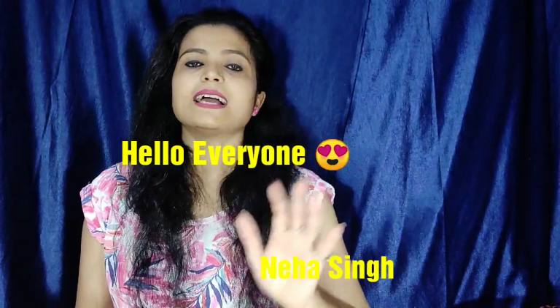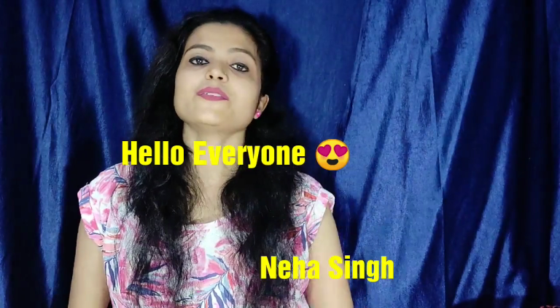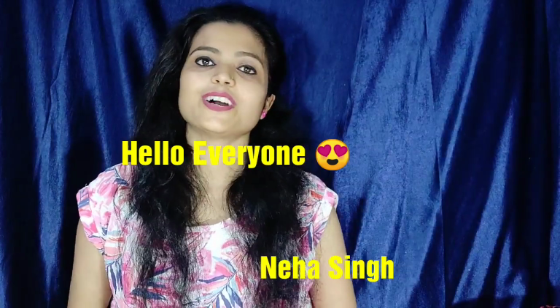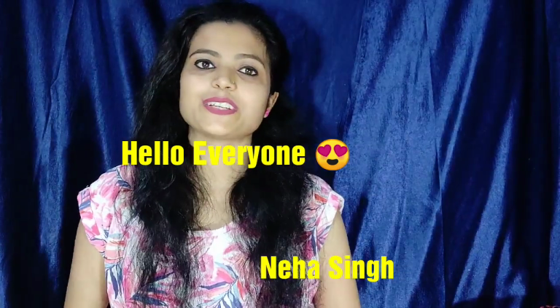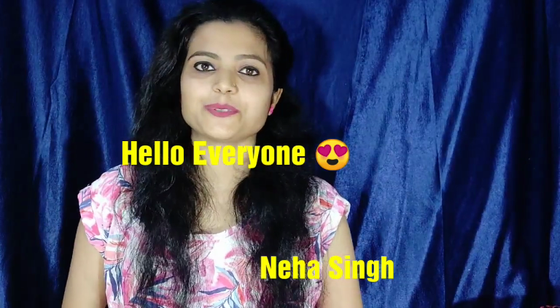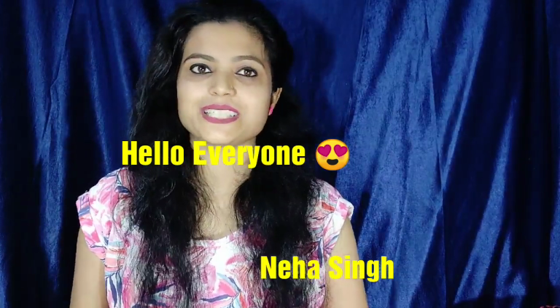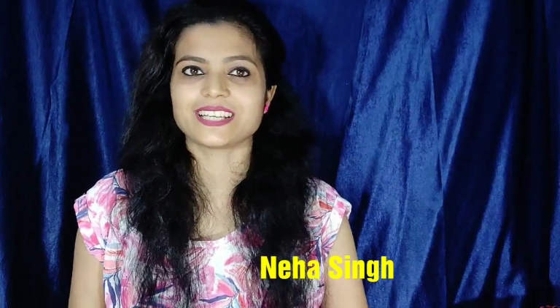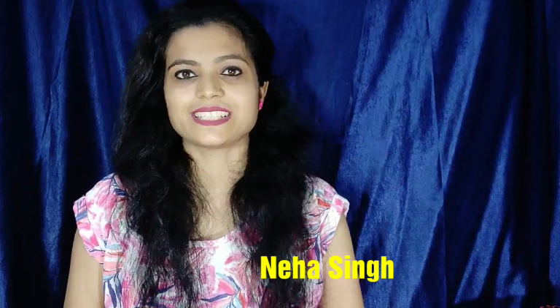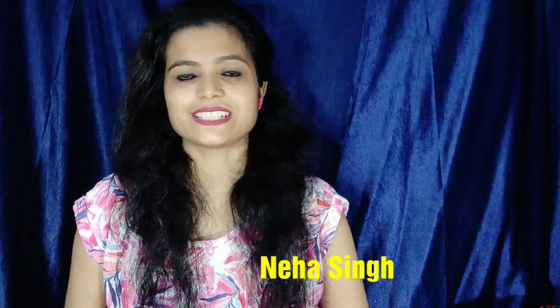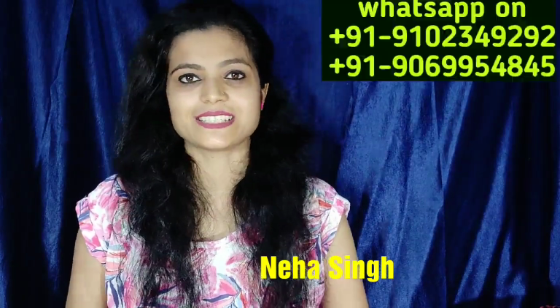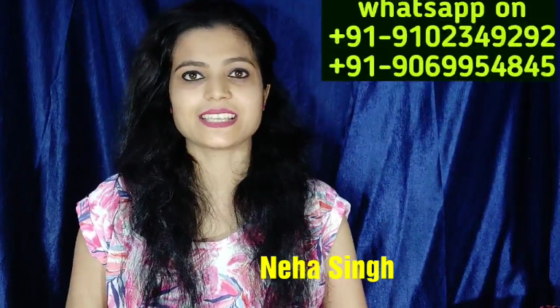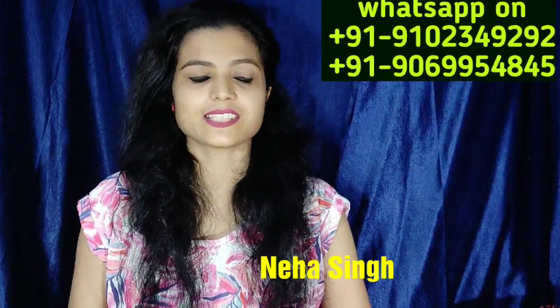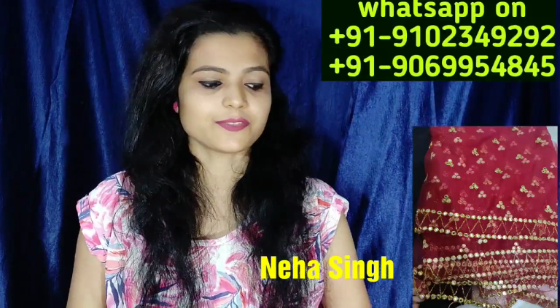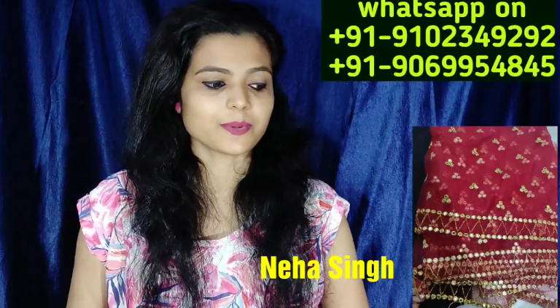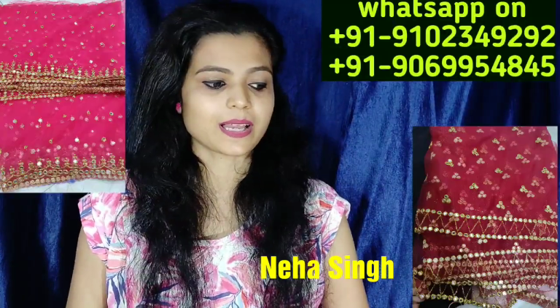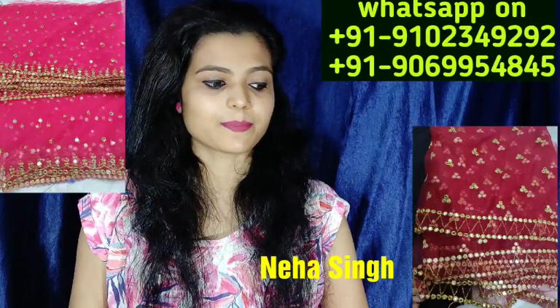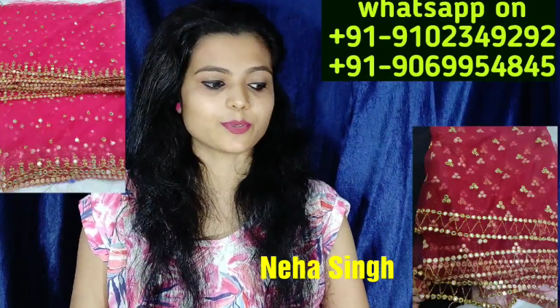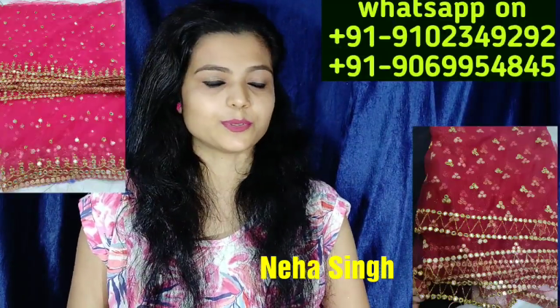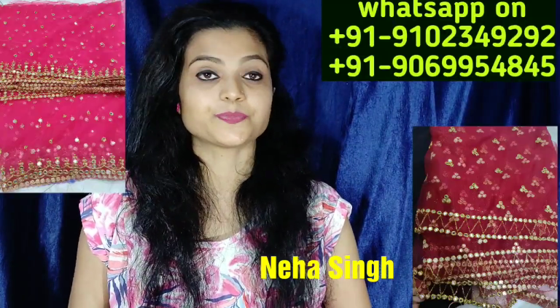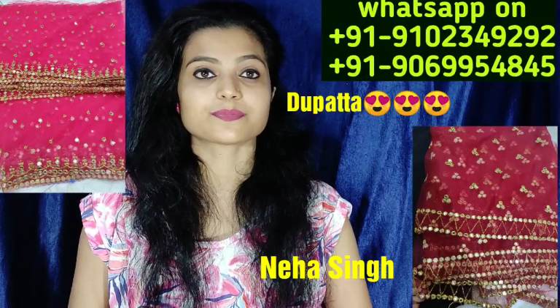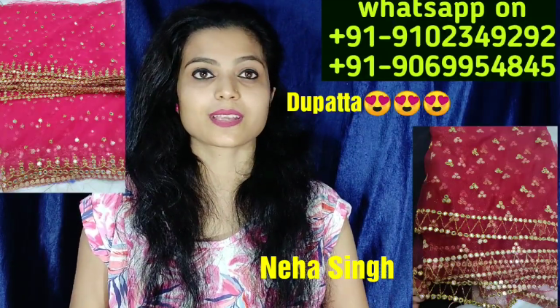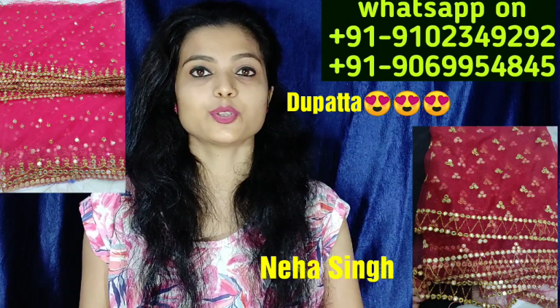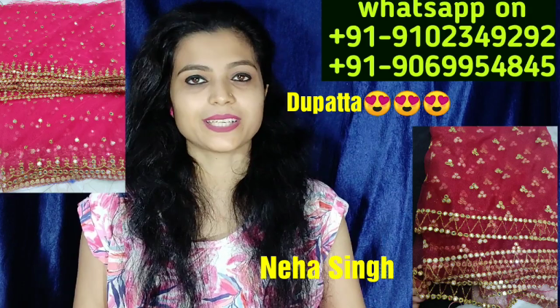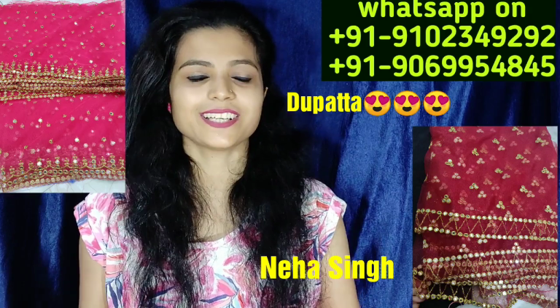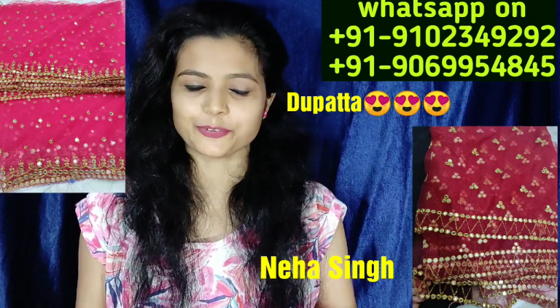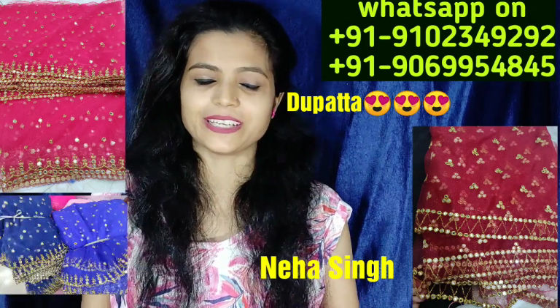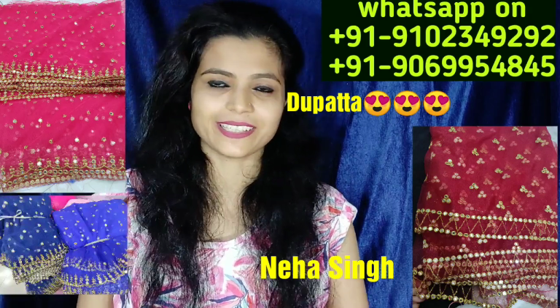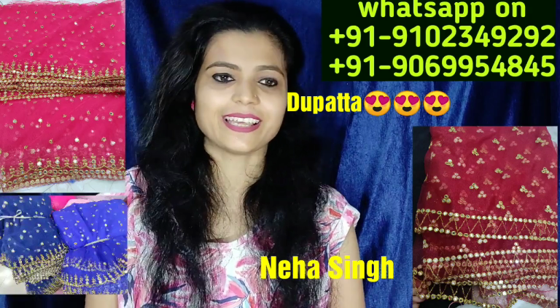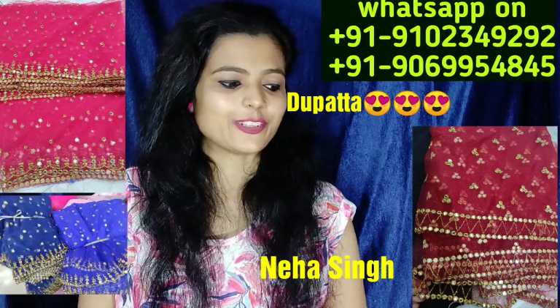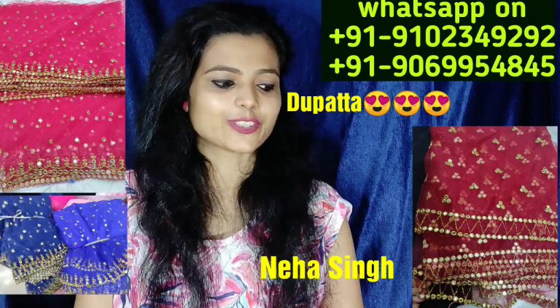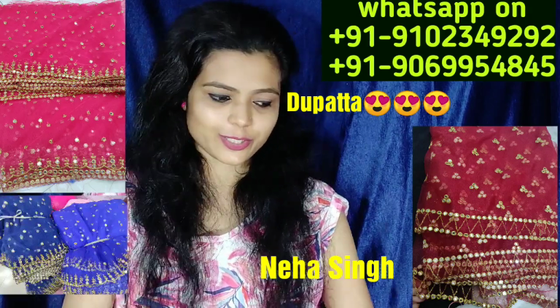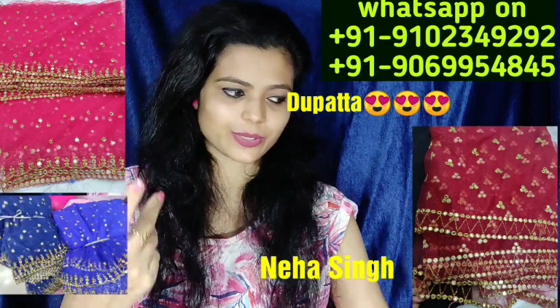Hello everyone, welcome to my channel, Niha Lesley Designs. In today's video, I am showing you a nut. So let's start.